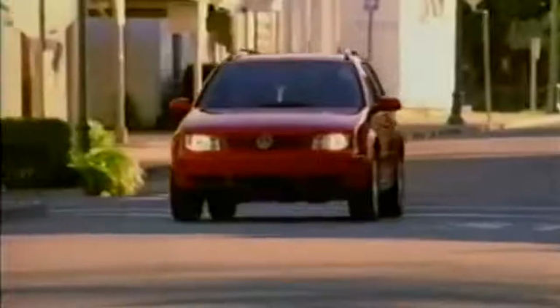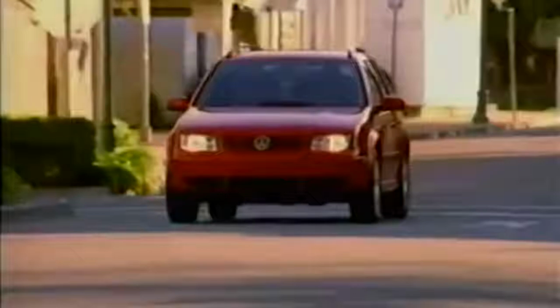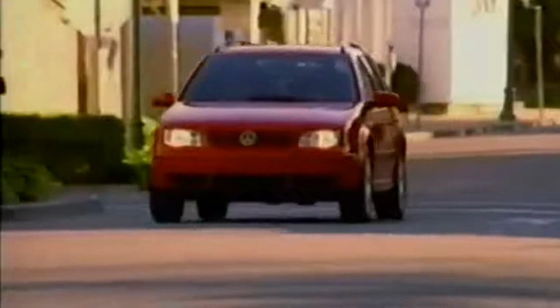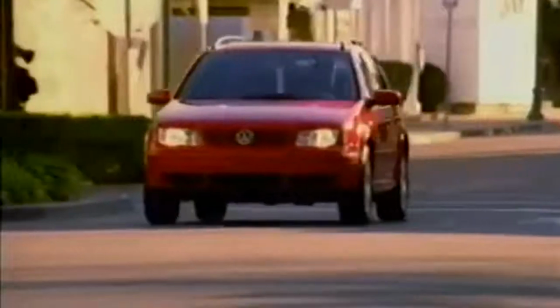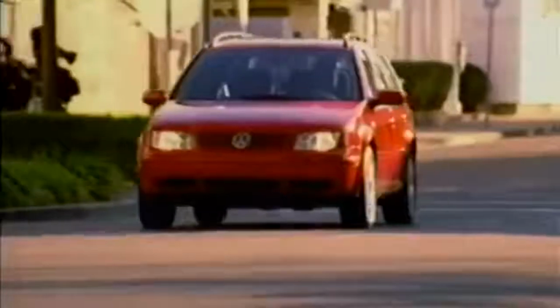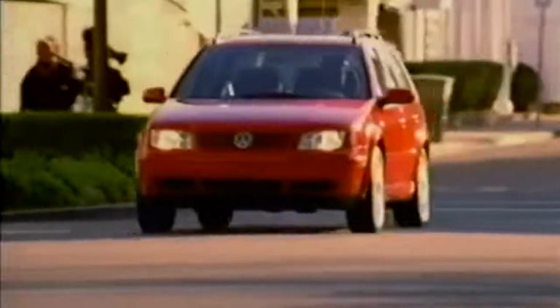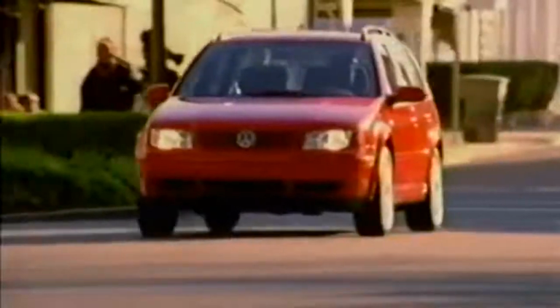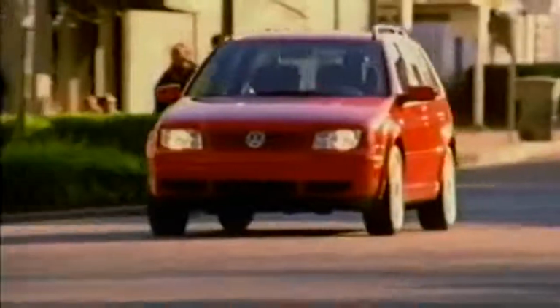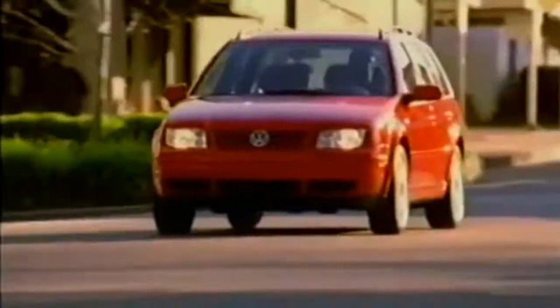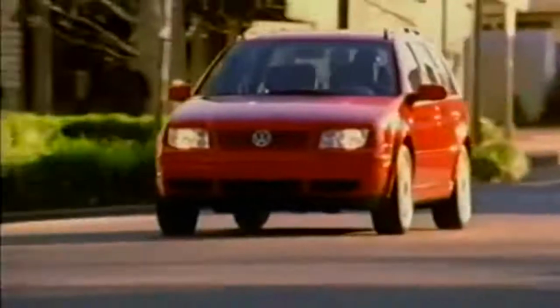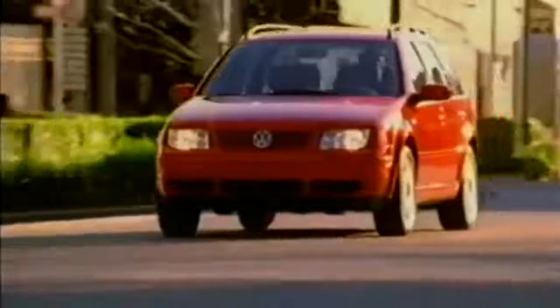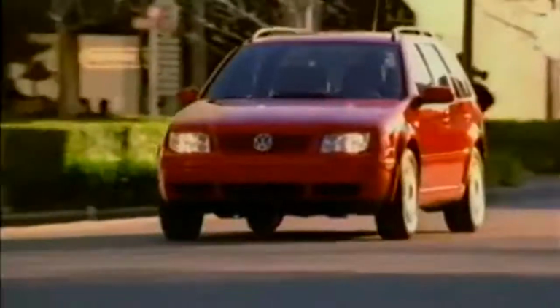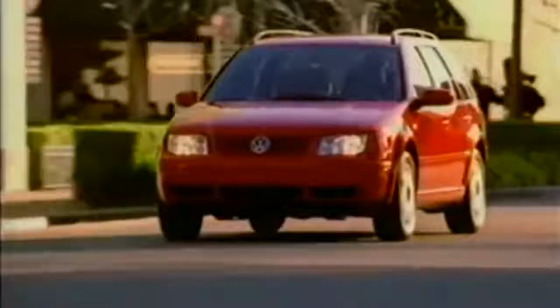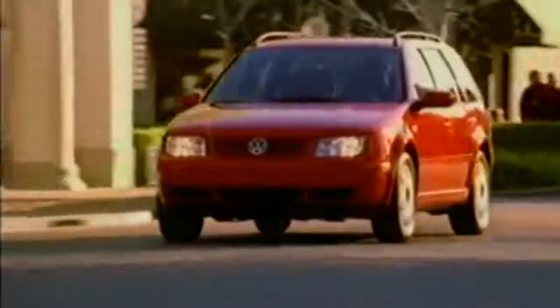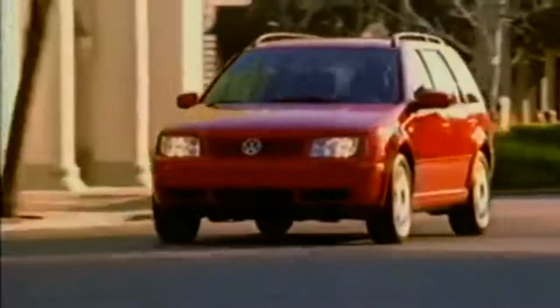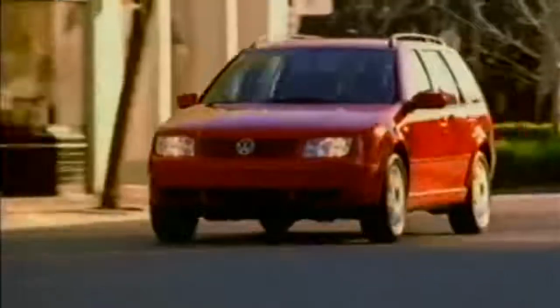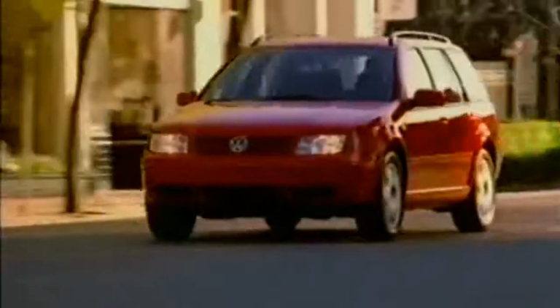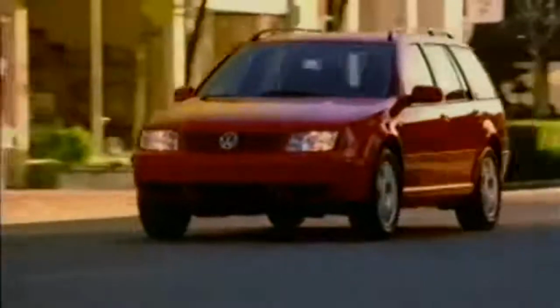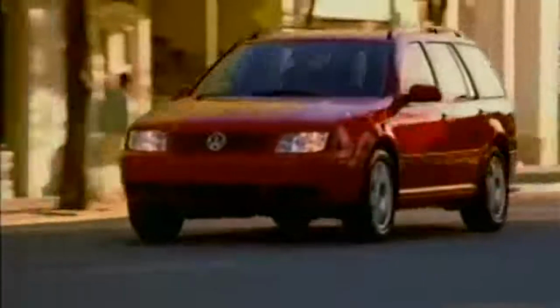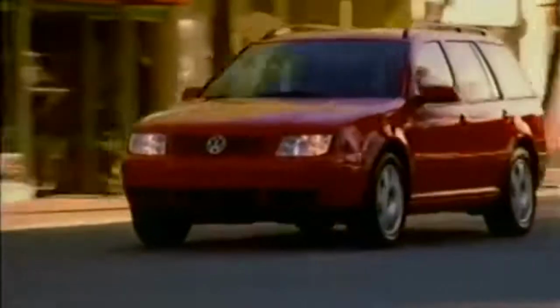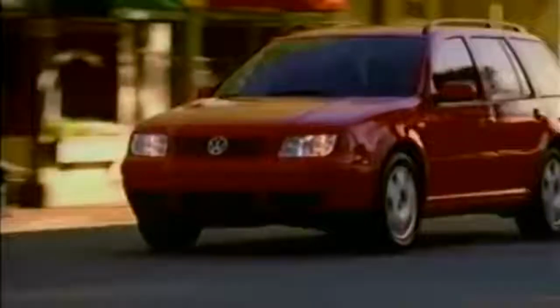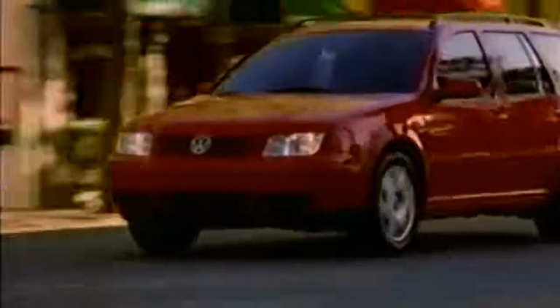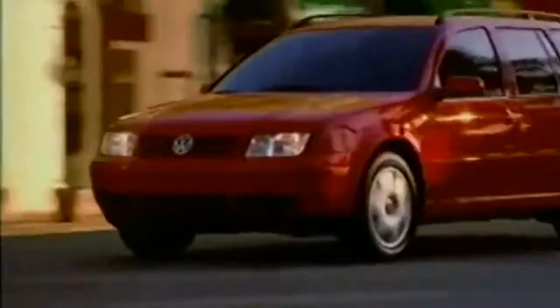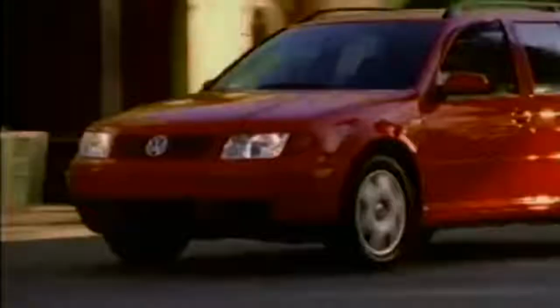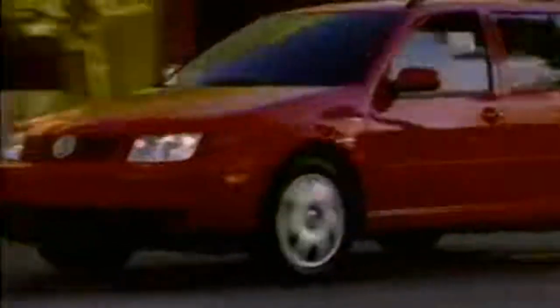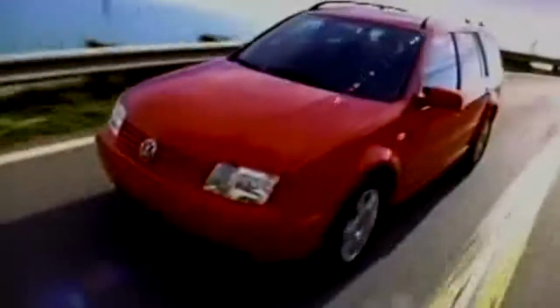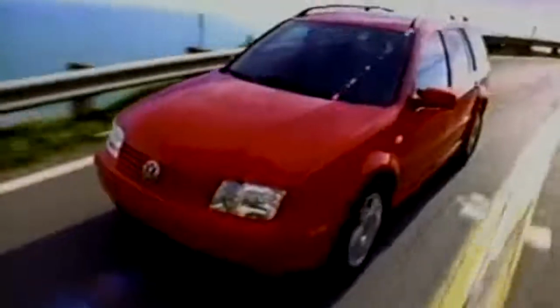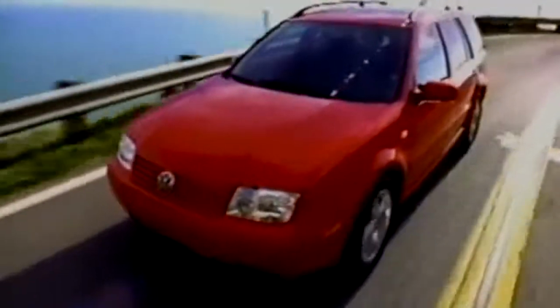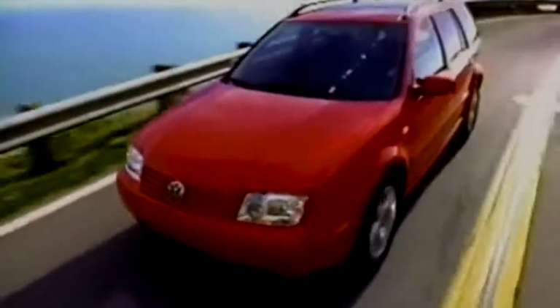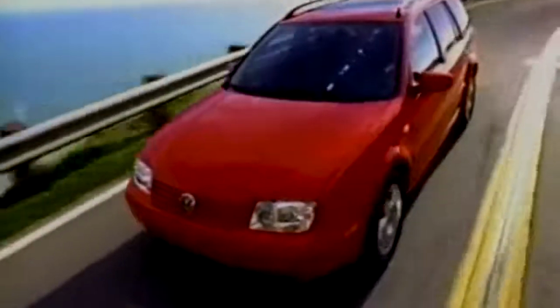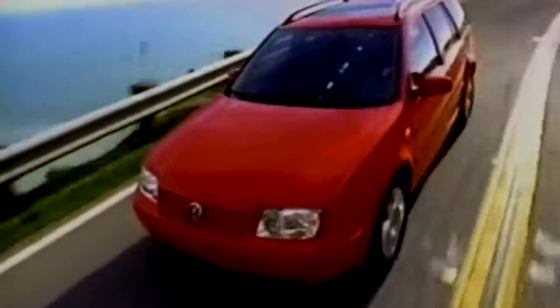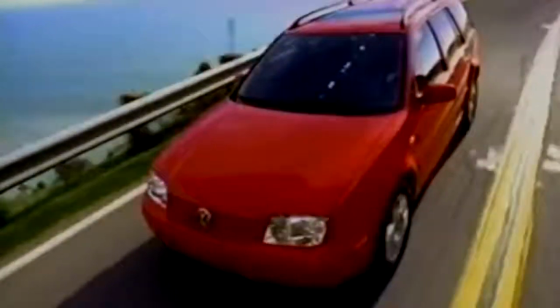This was also the first model where the Jetta wagon was introduced, and was commonly used to impress prospective lovers with its bold design.